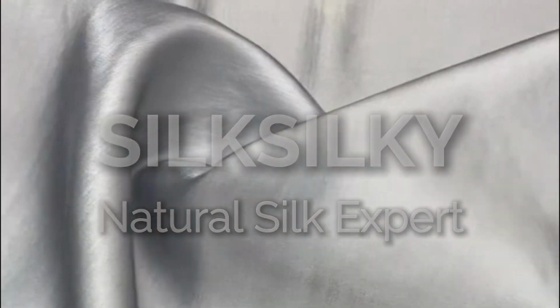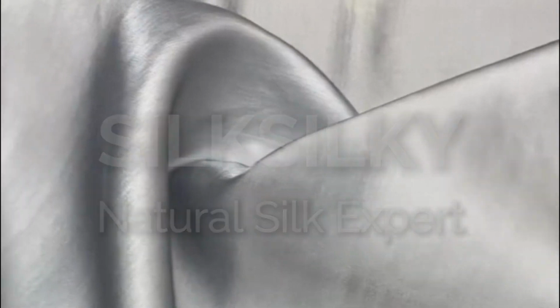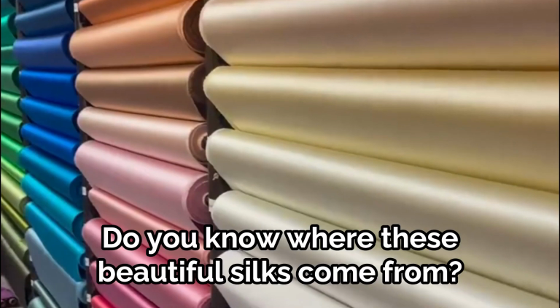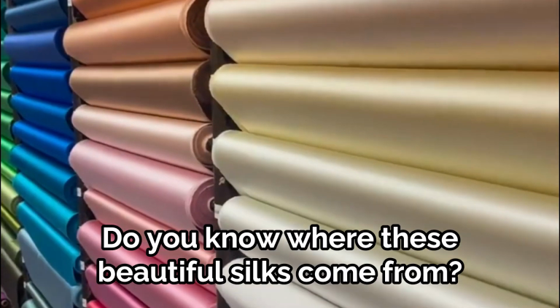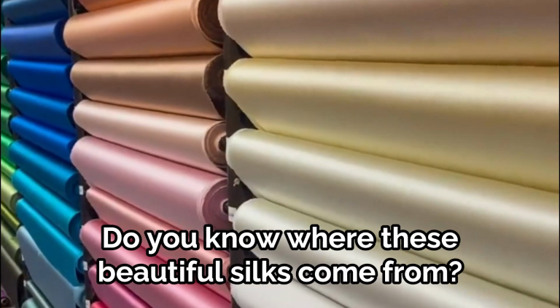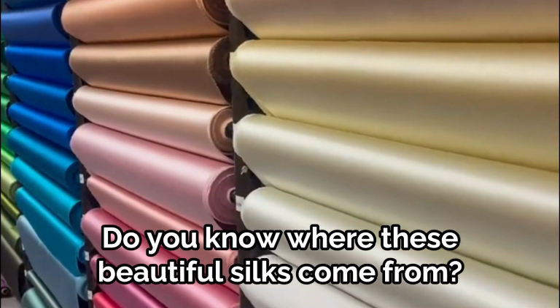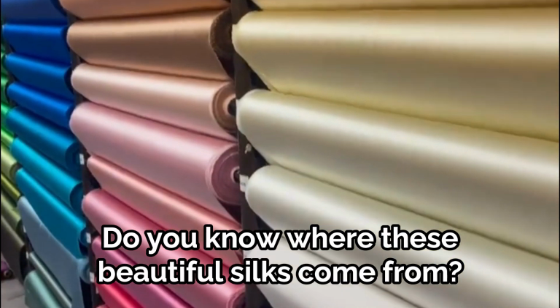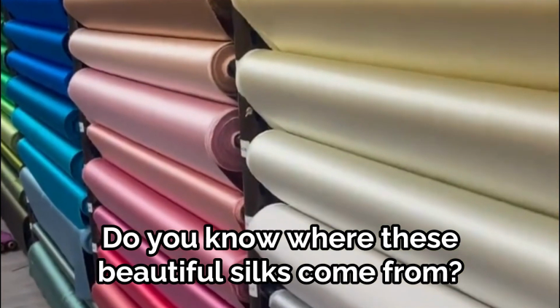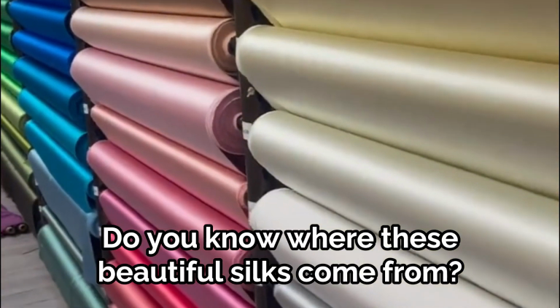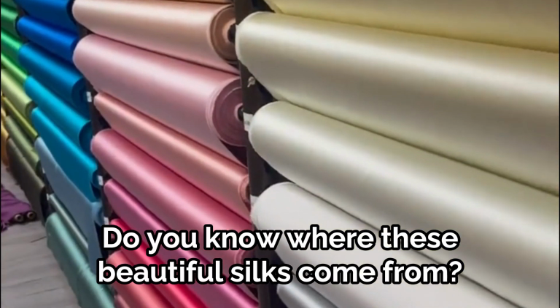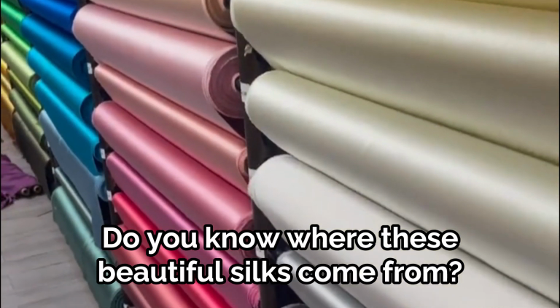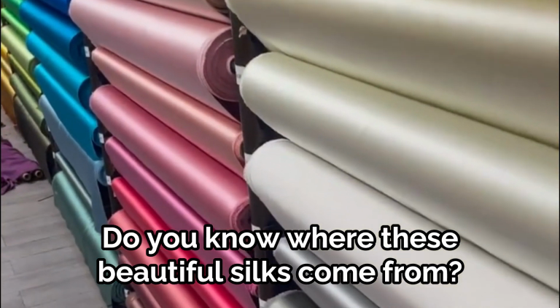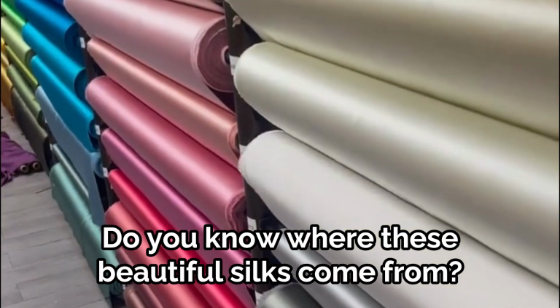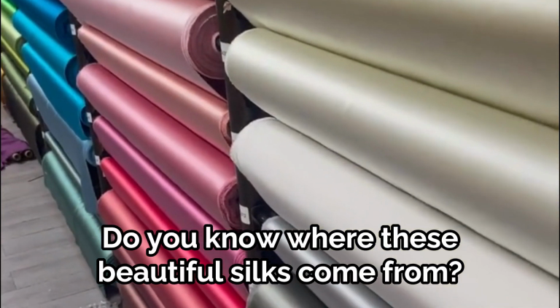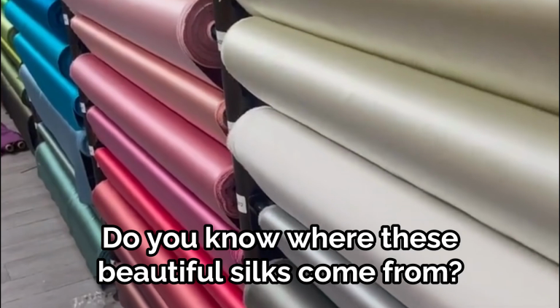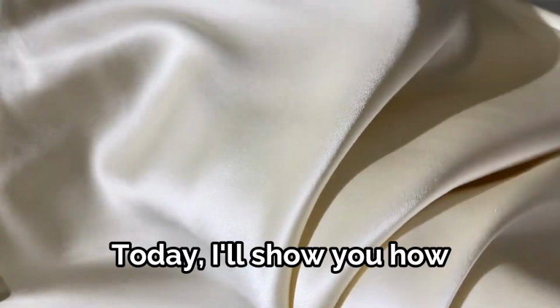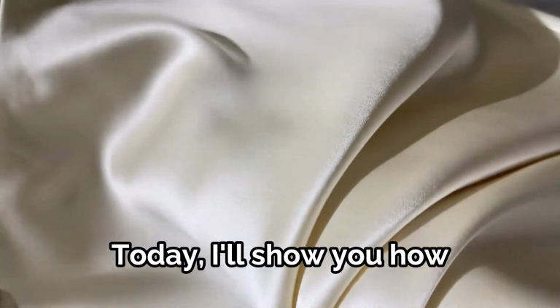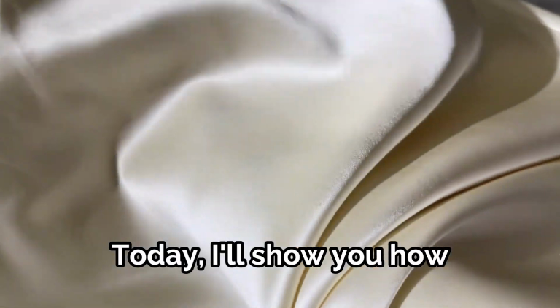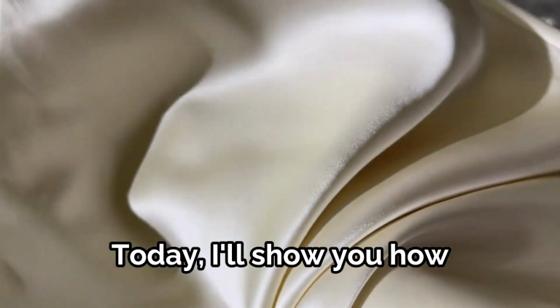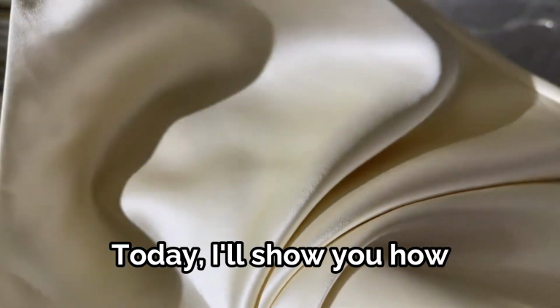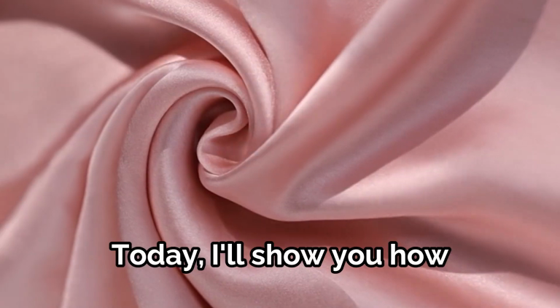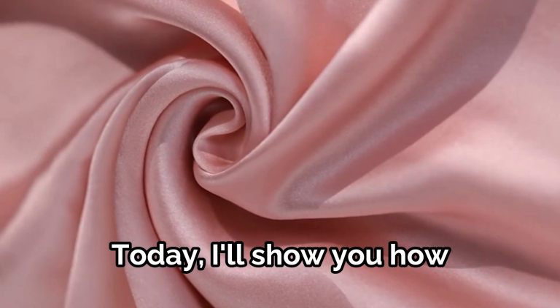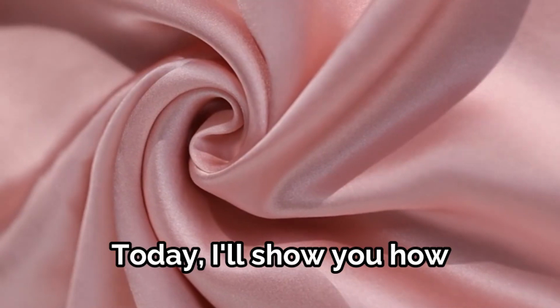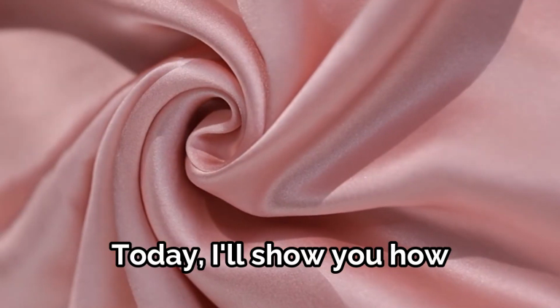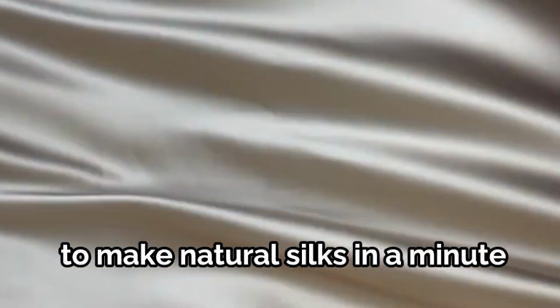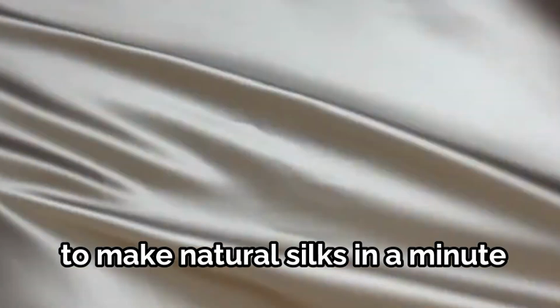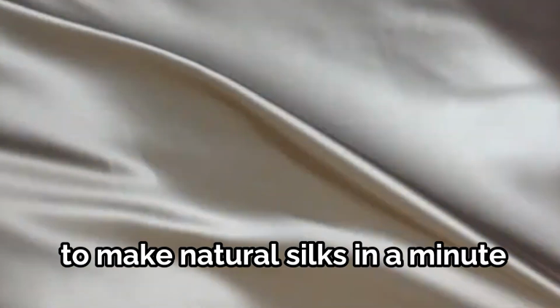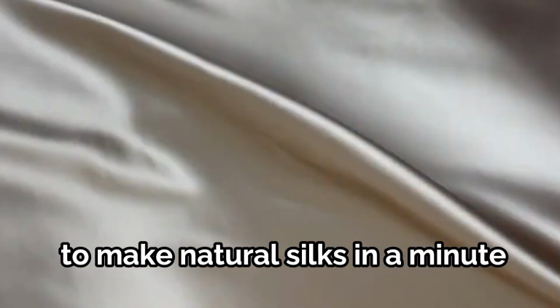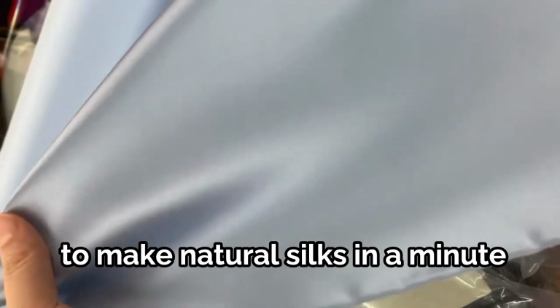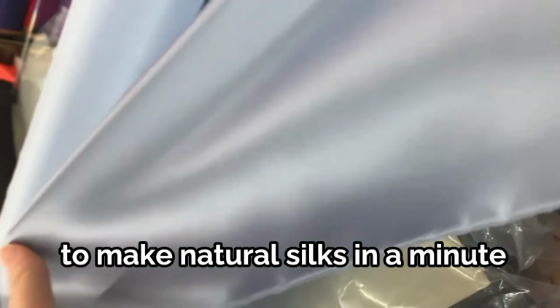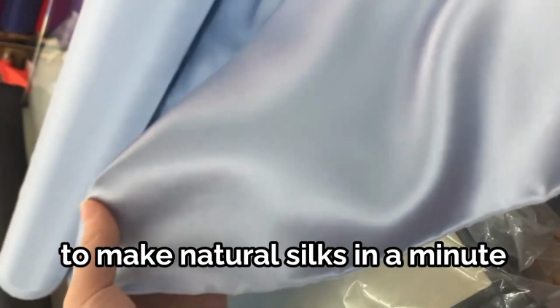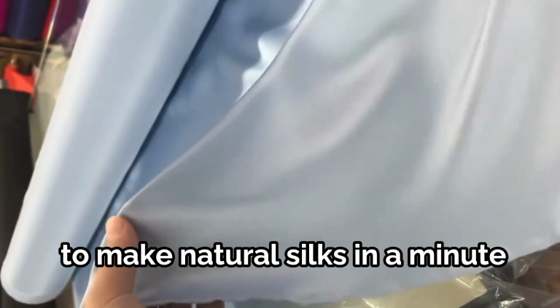Do you know where these beautiful silks come from? Today, I'll show you how to make natural silks in a minute.